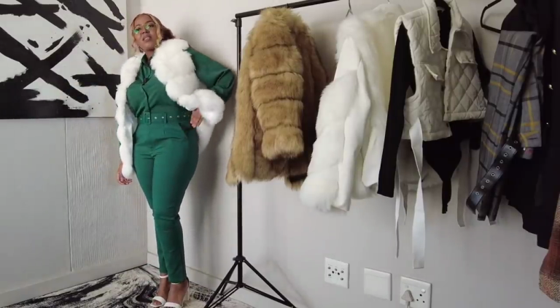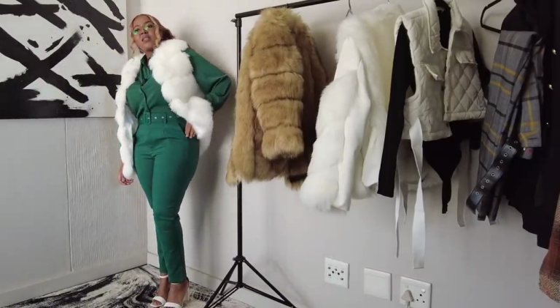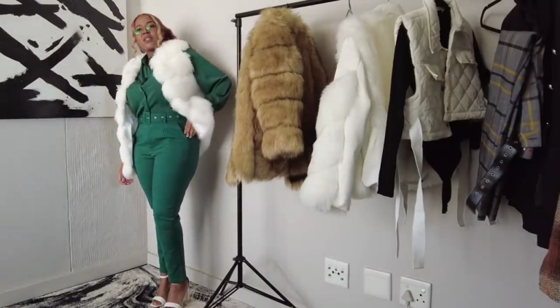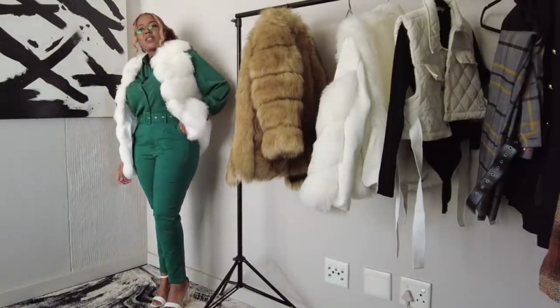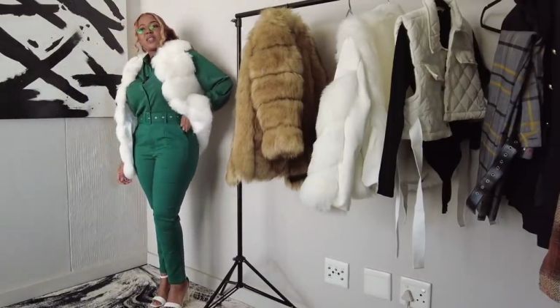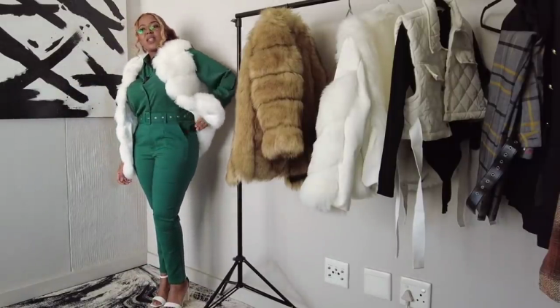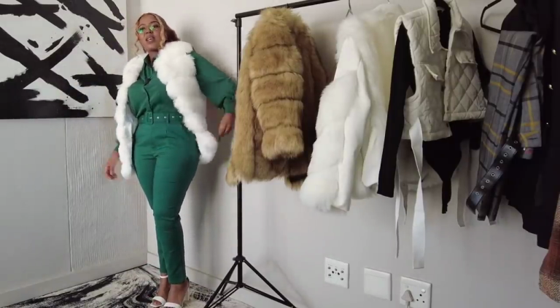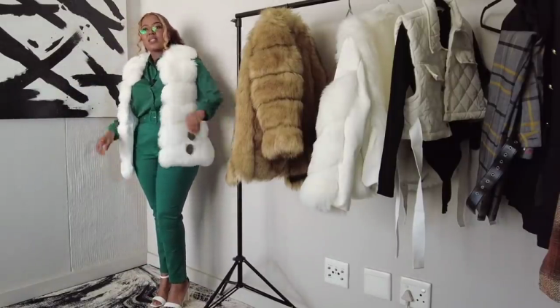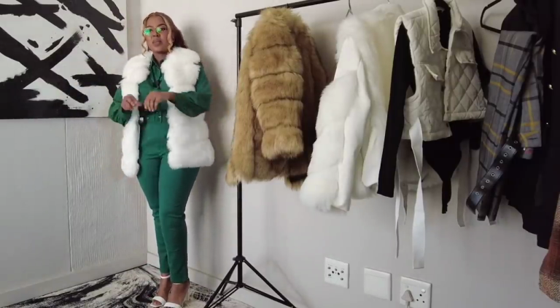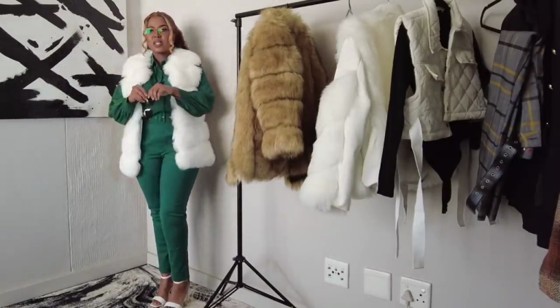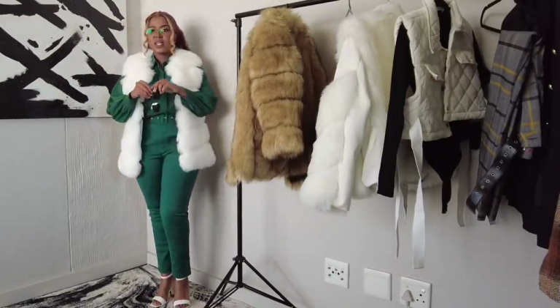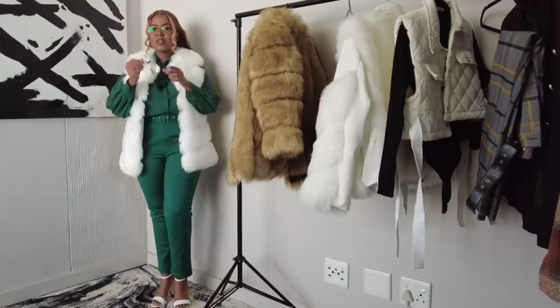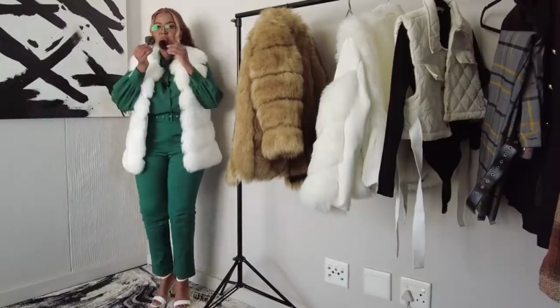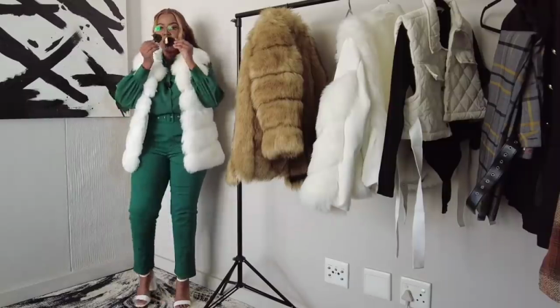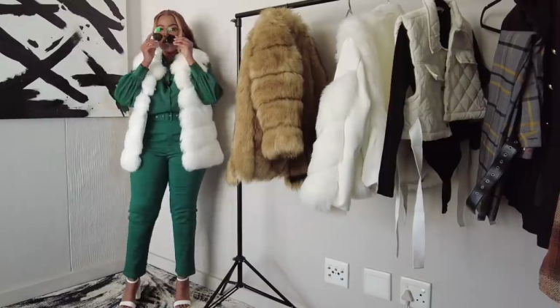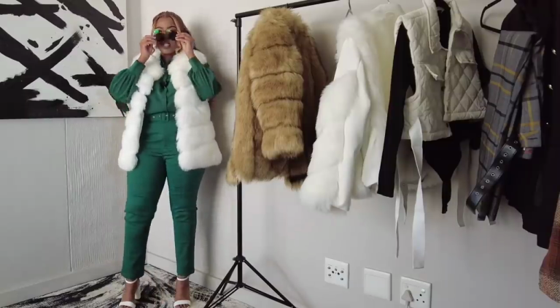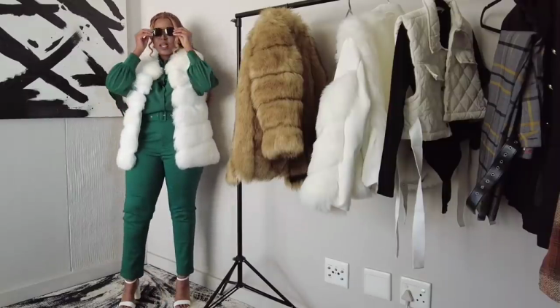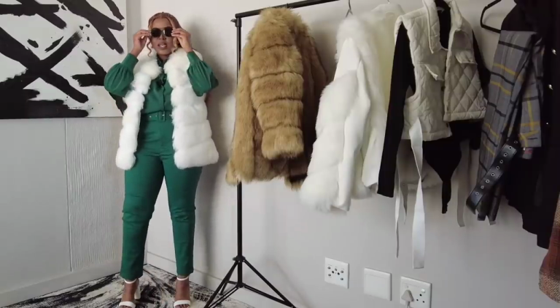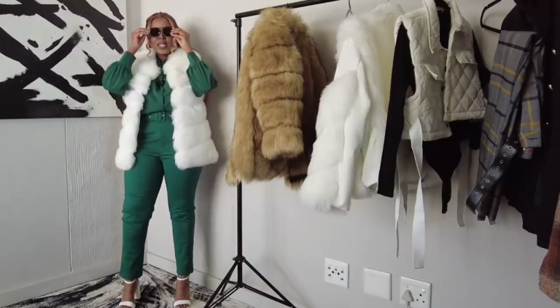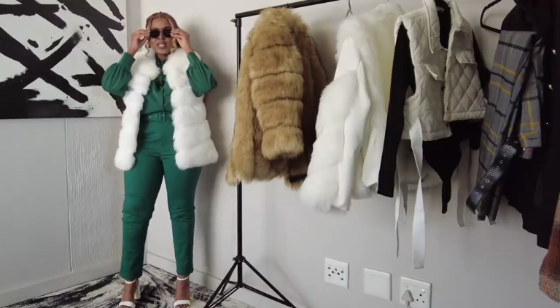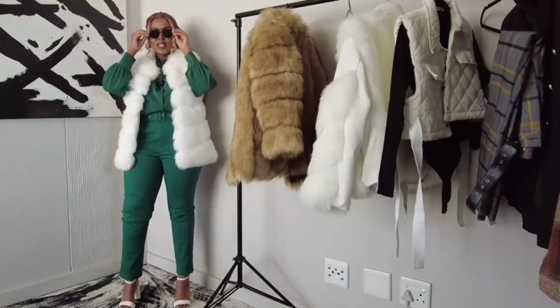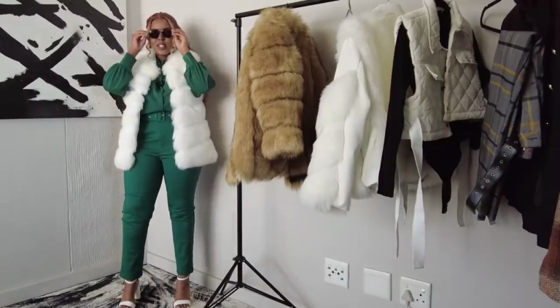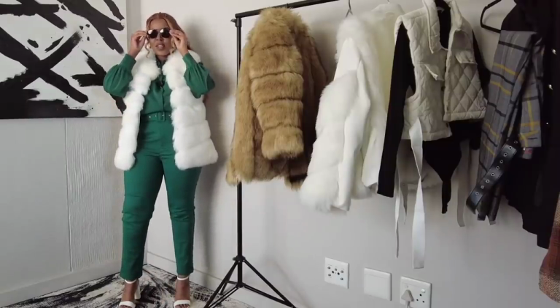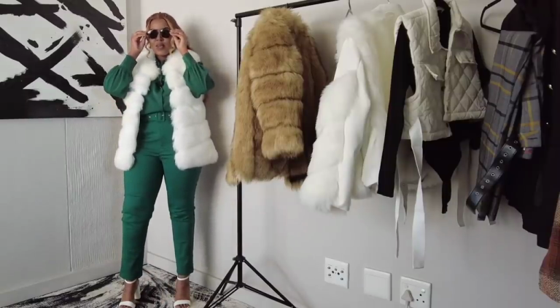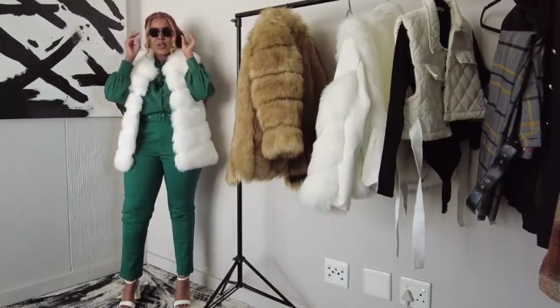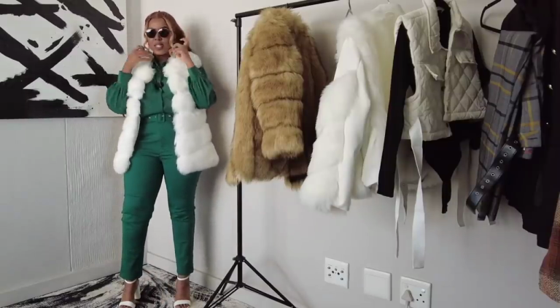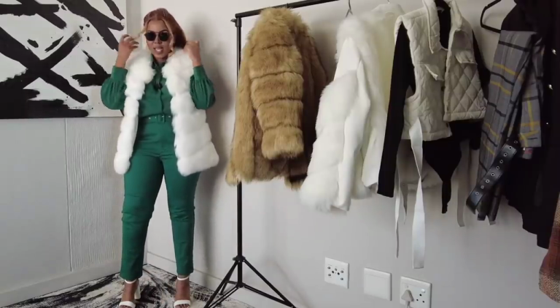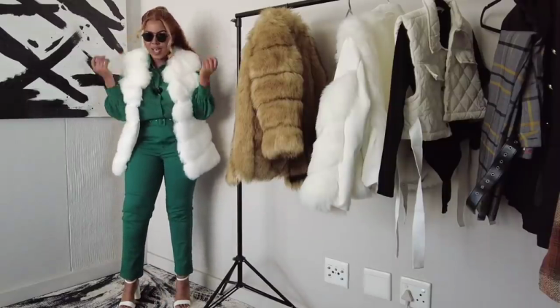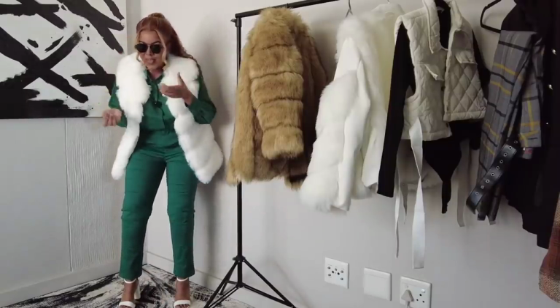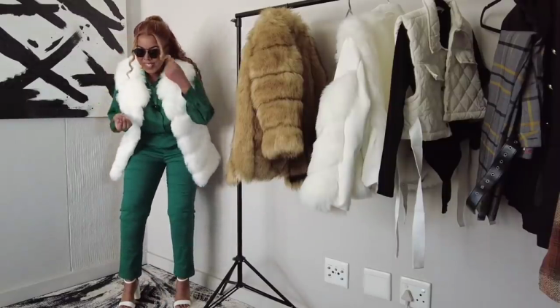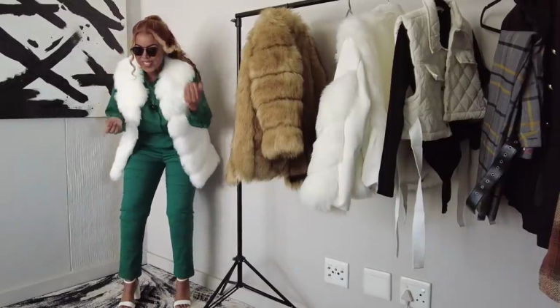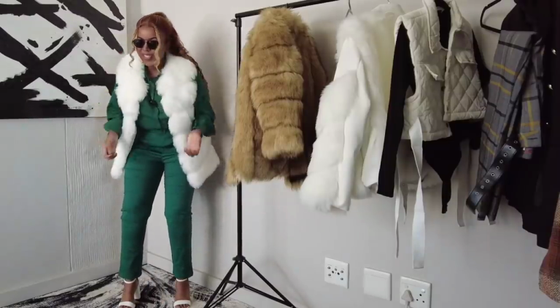Something is just not quite right with this outfit — it's driving me crazy!